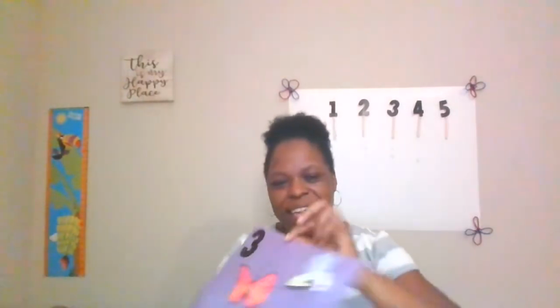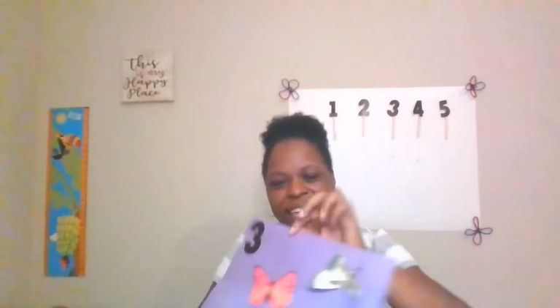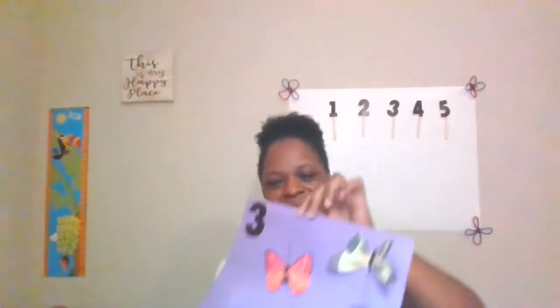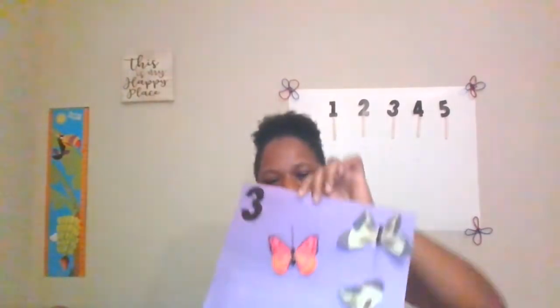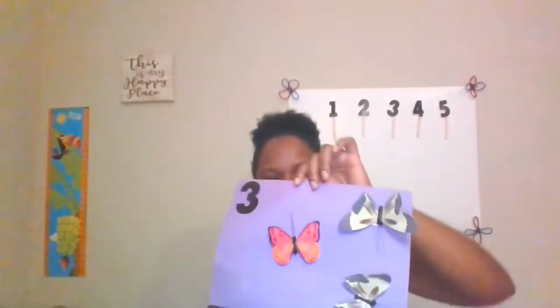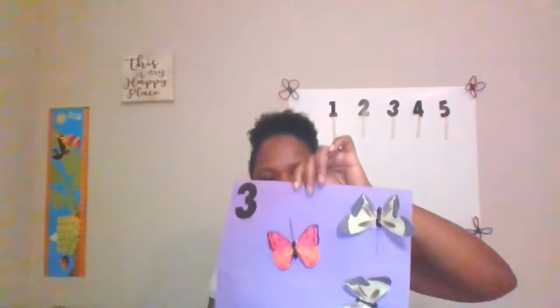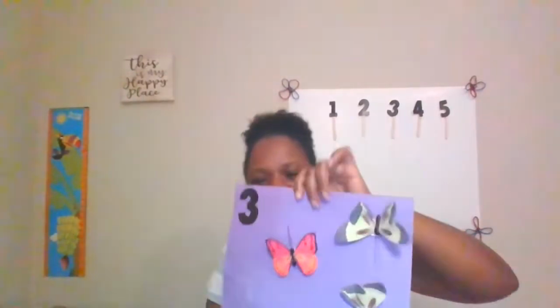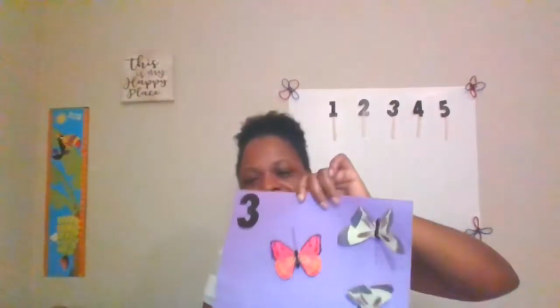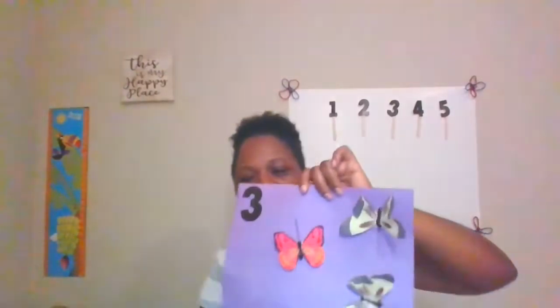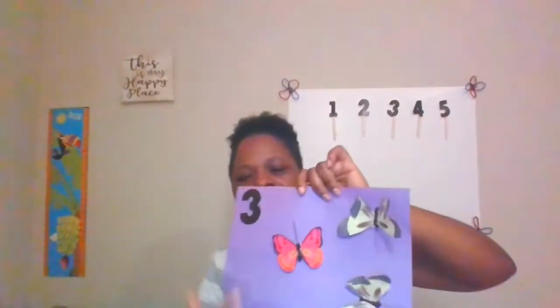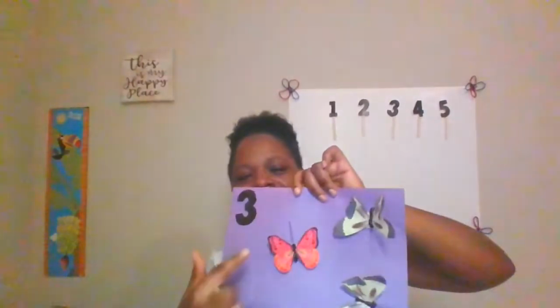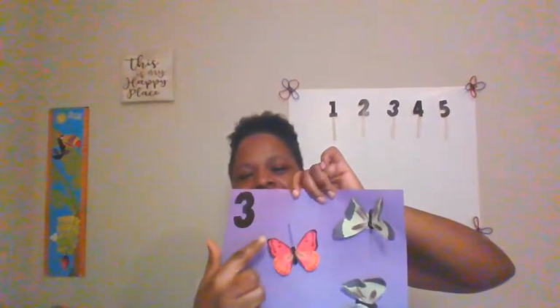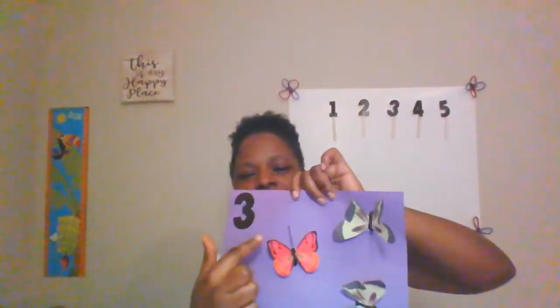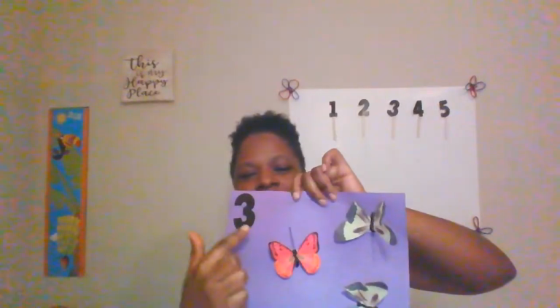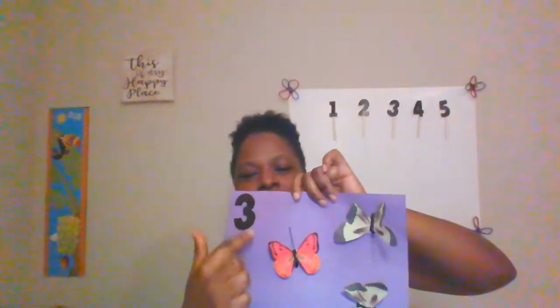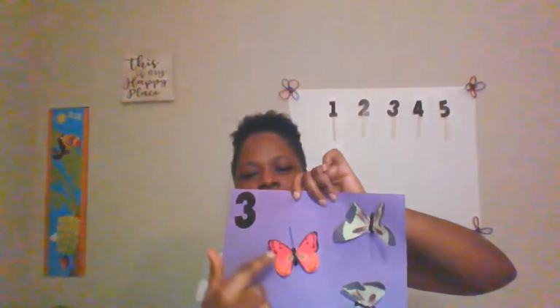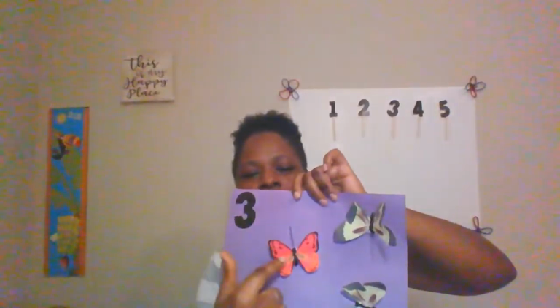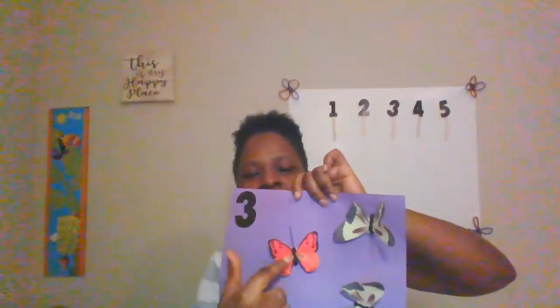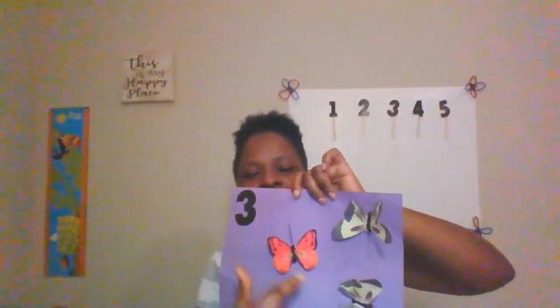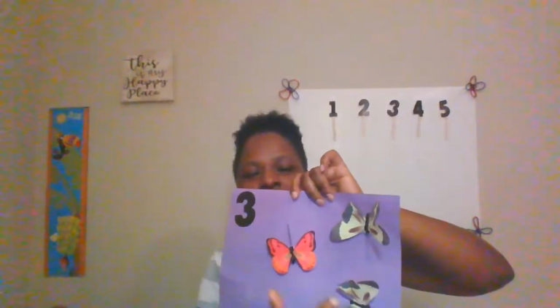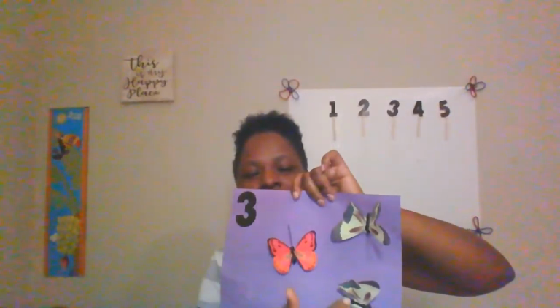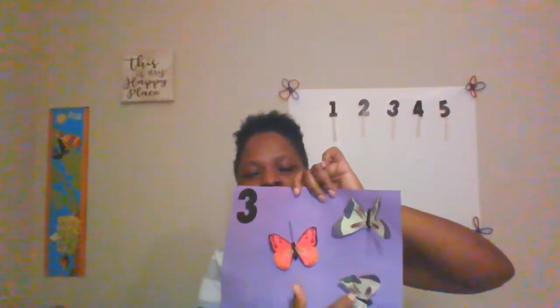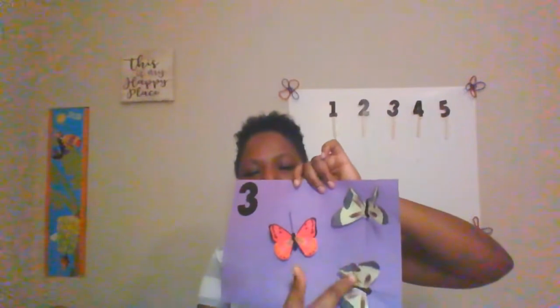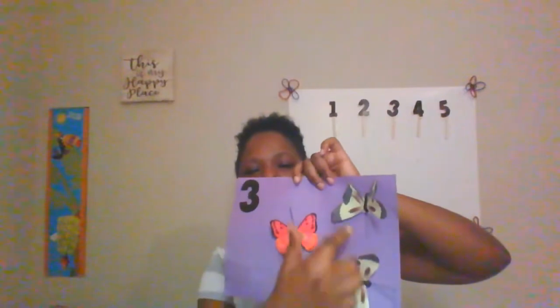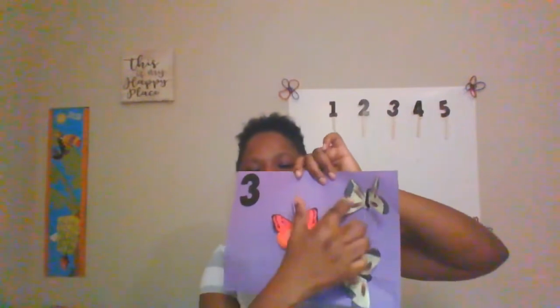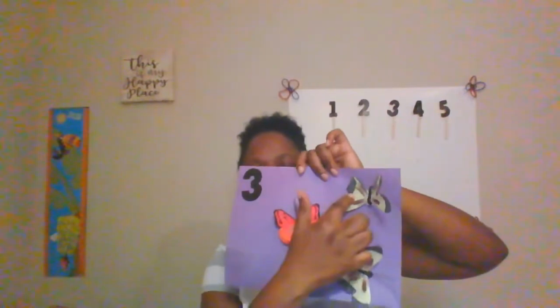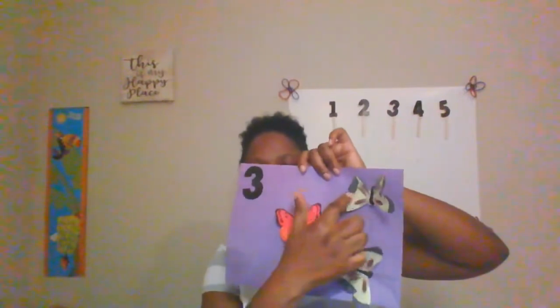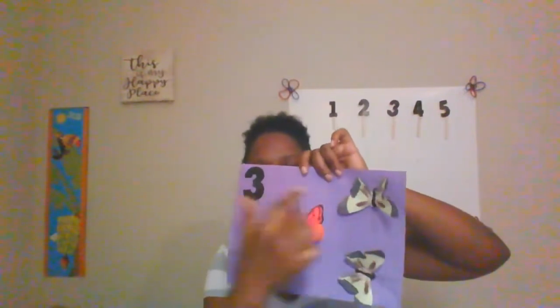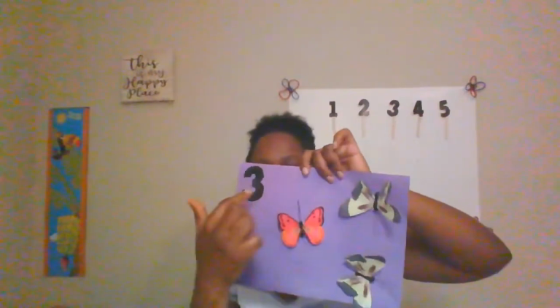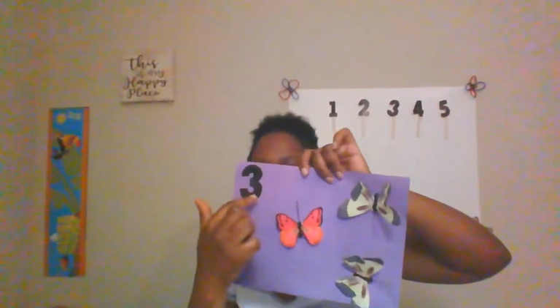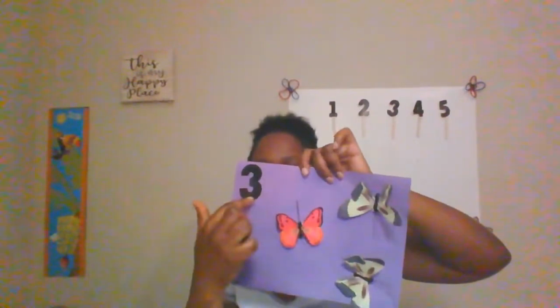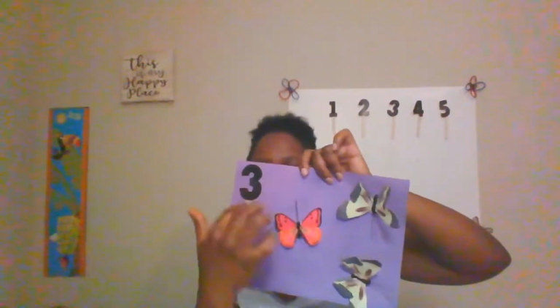Three. One, two, three. Three butterflies.